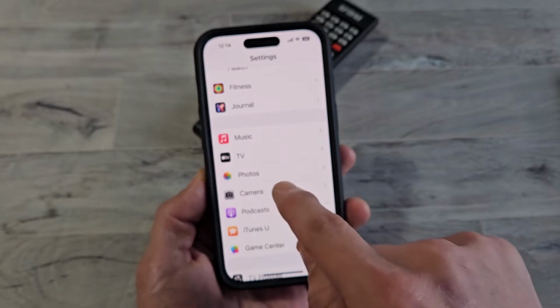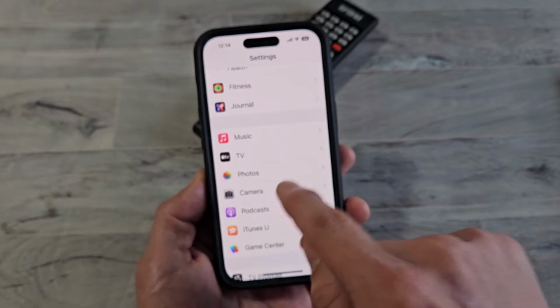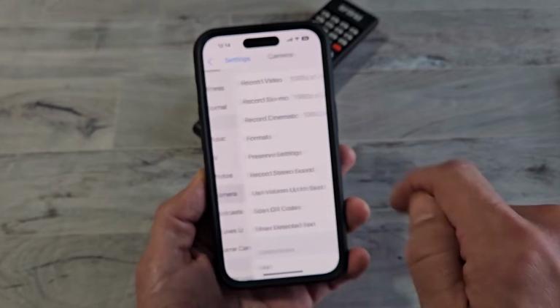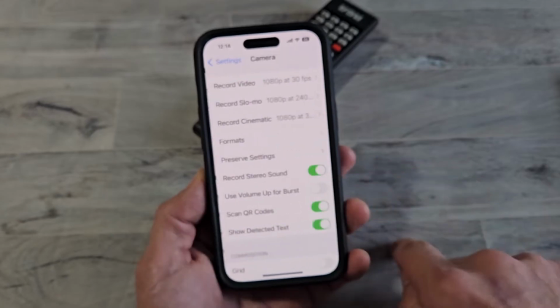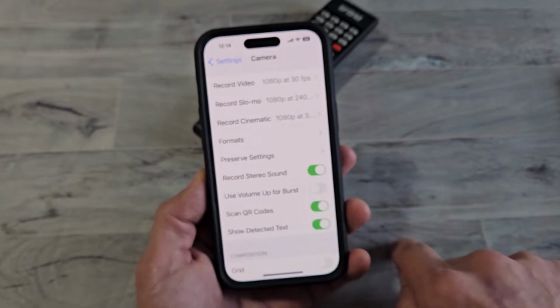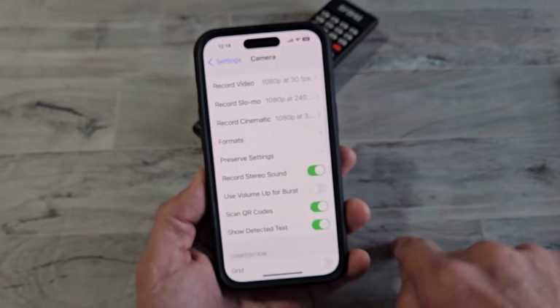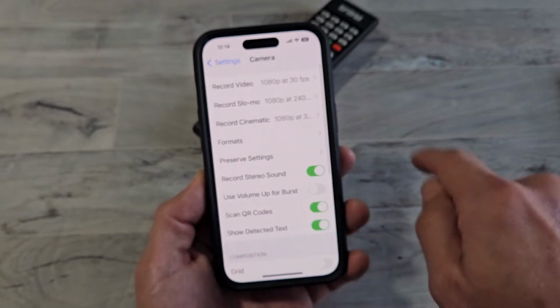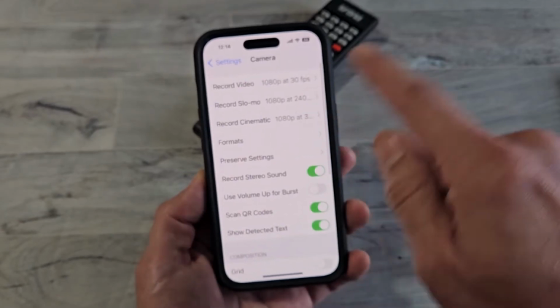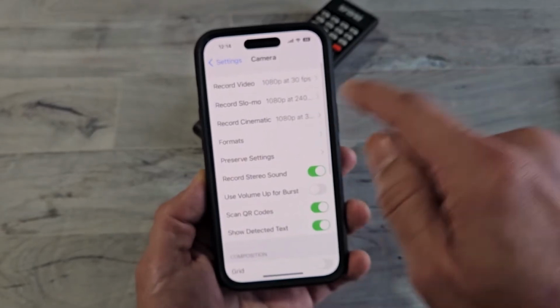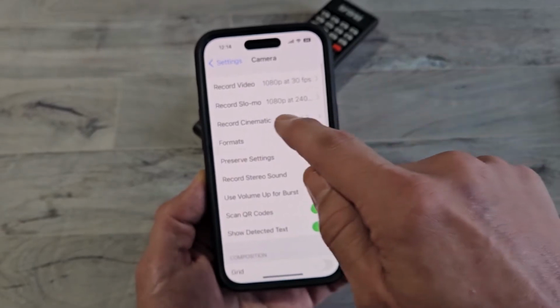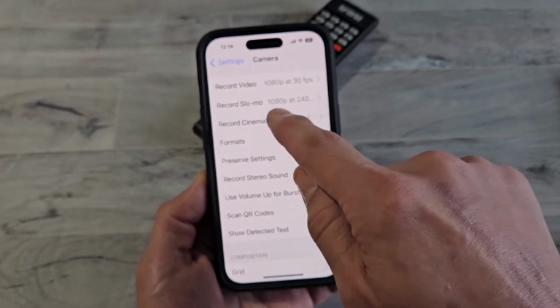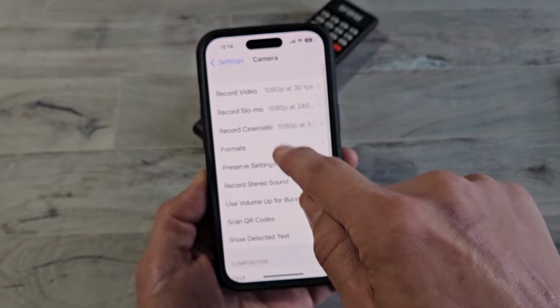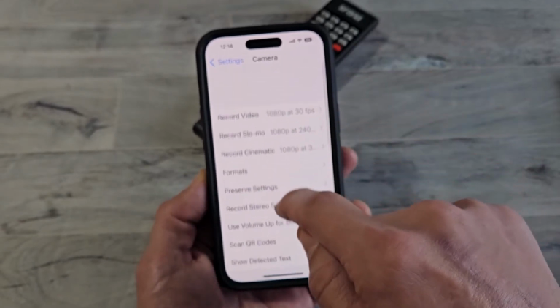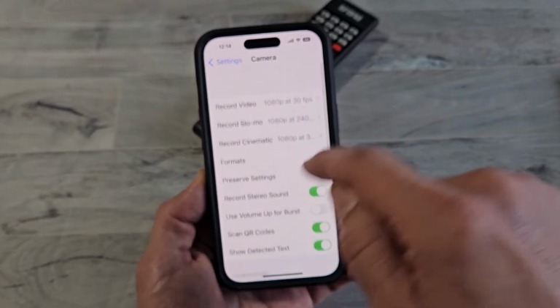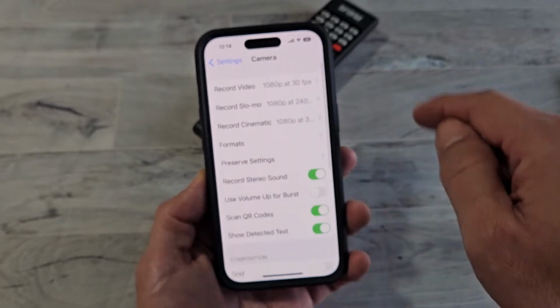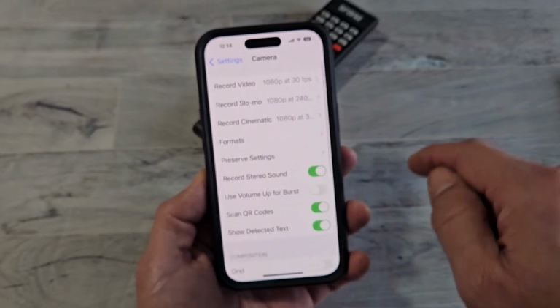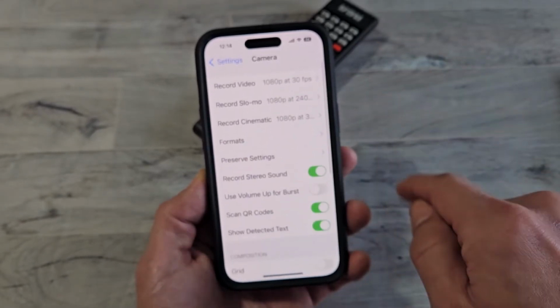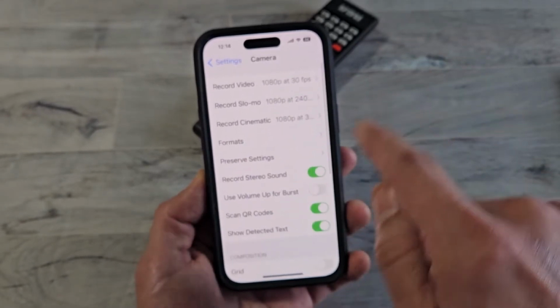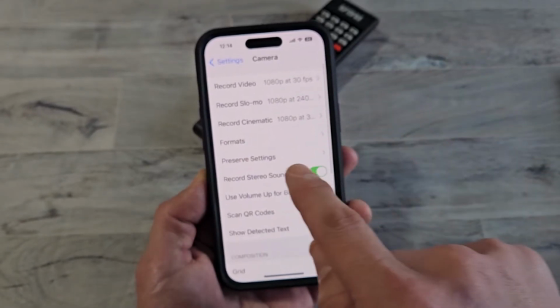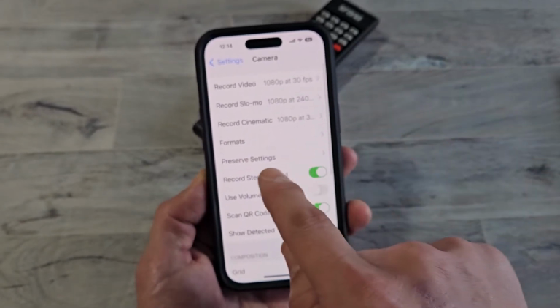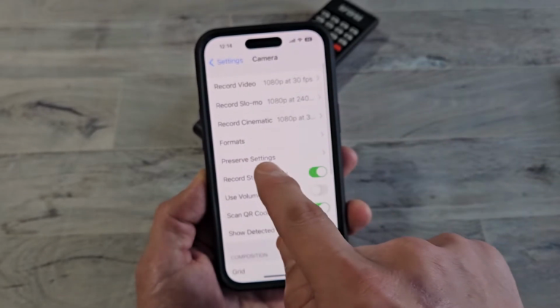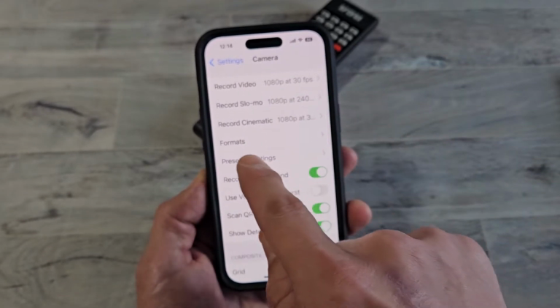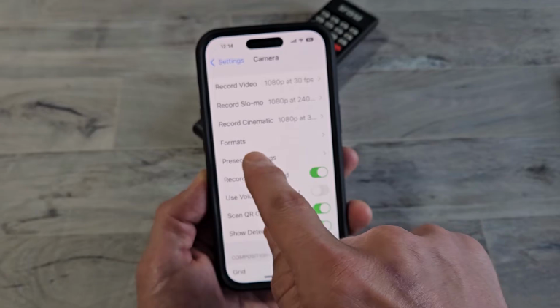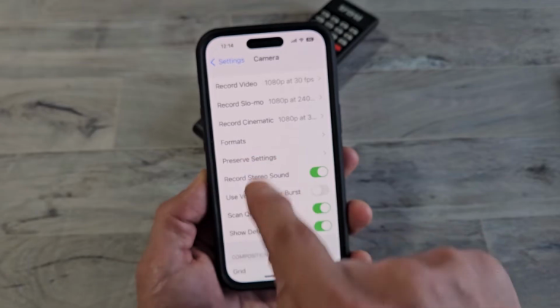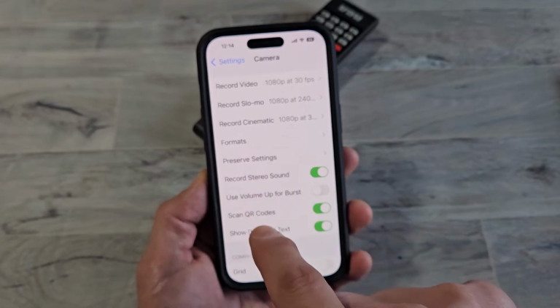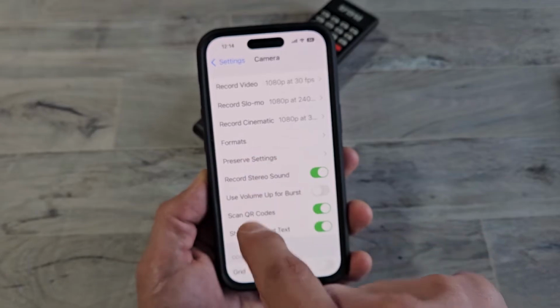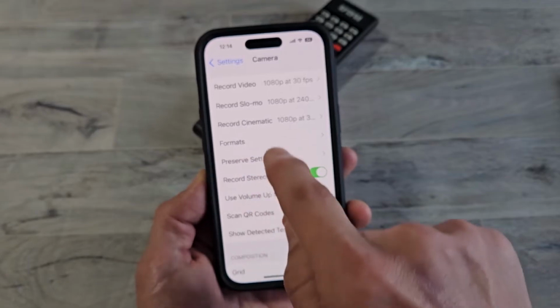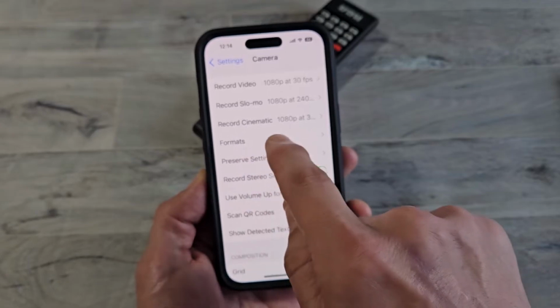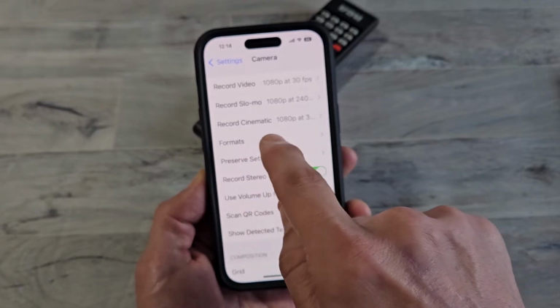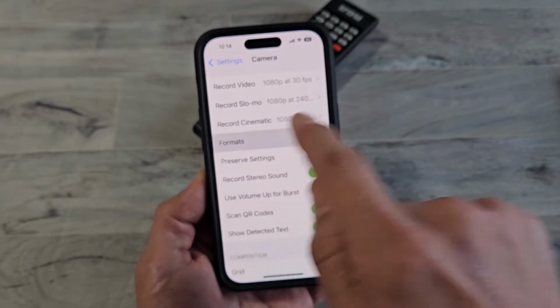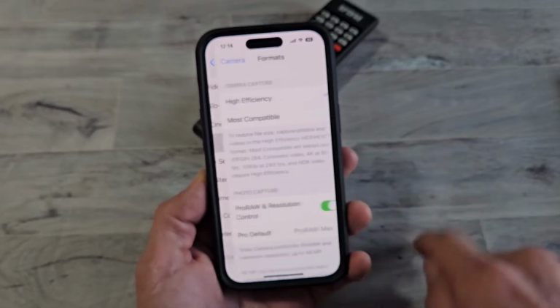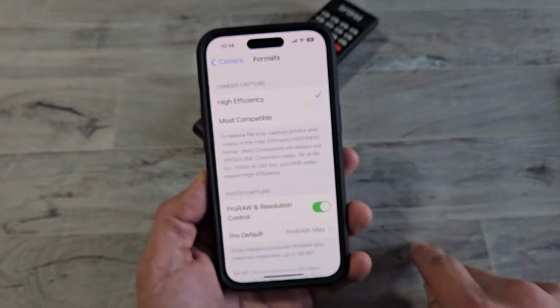Camera right there. Let's tap on that. And now from here, we want to go to Formats.